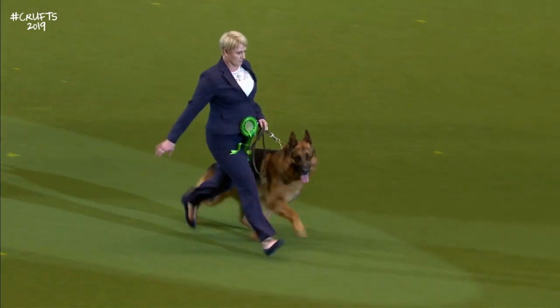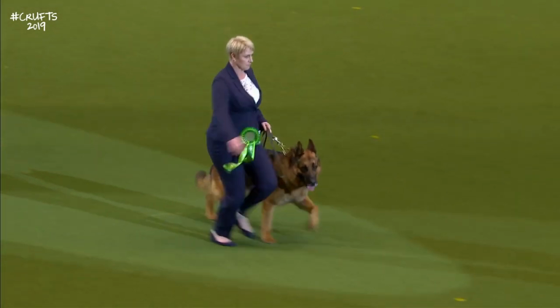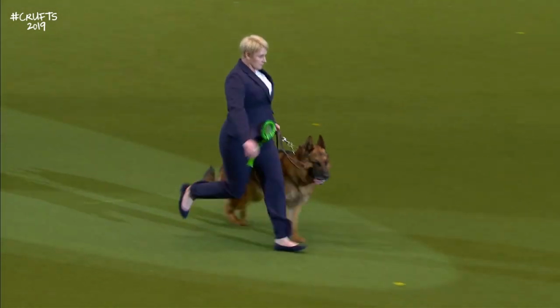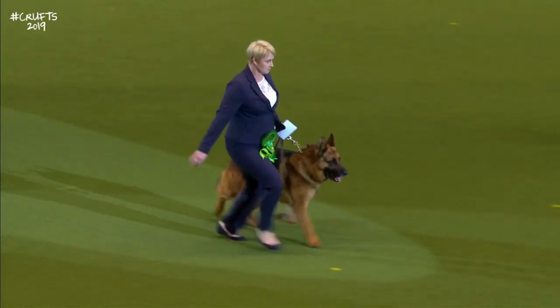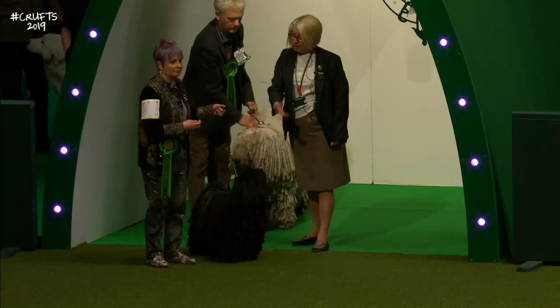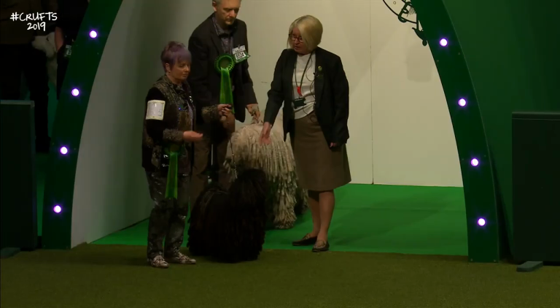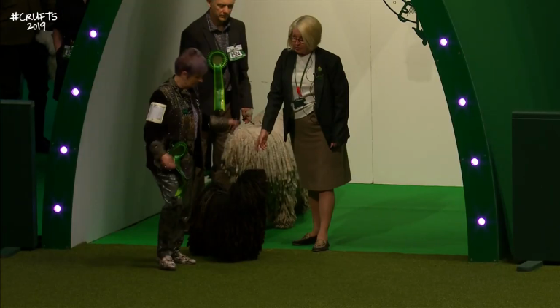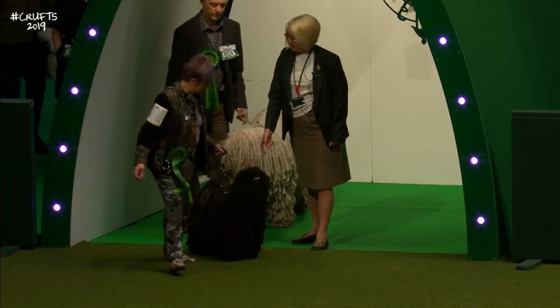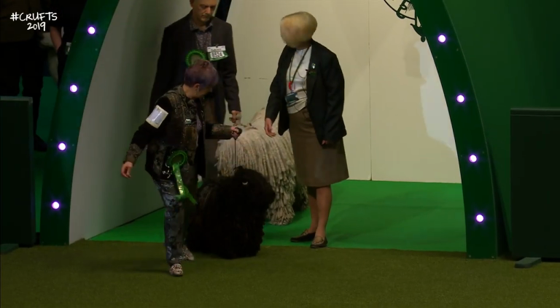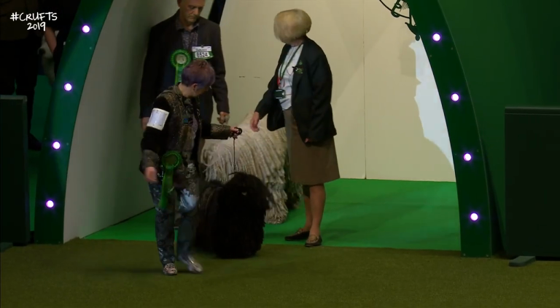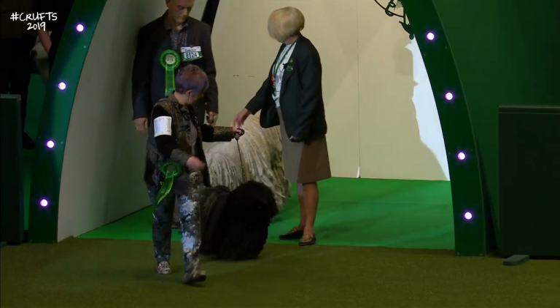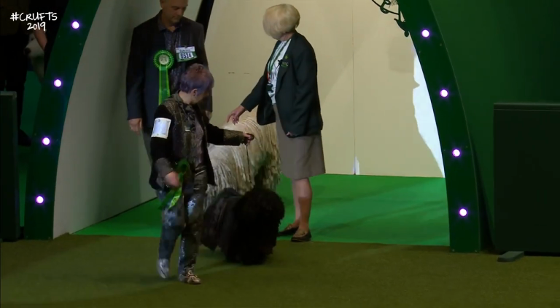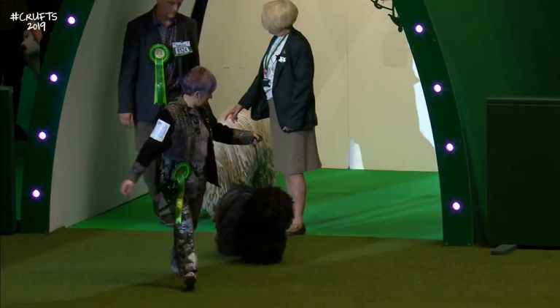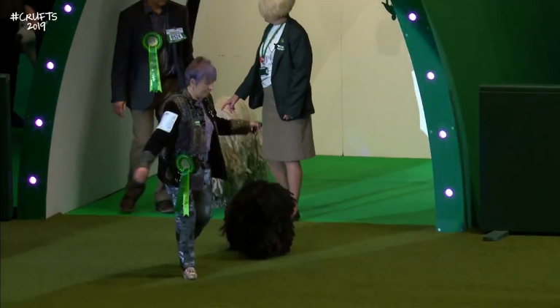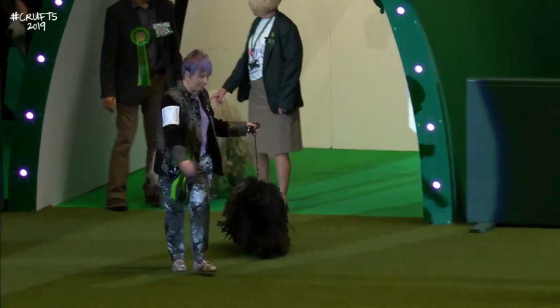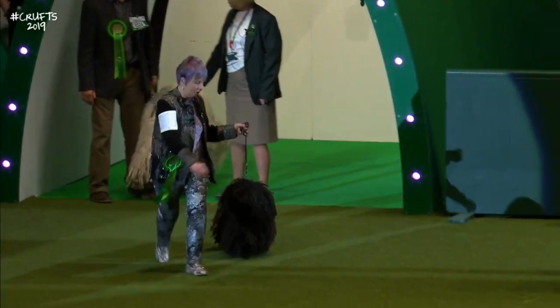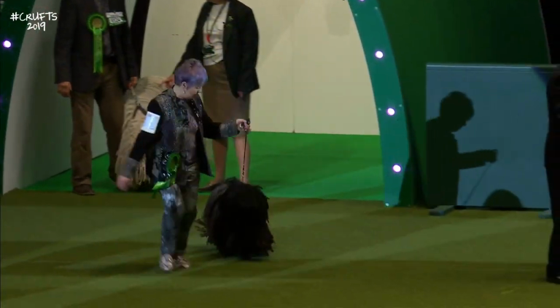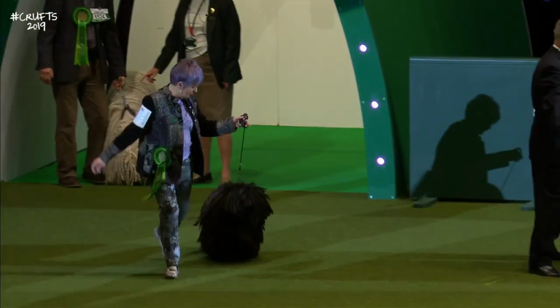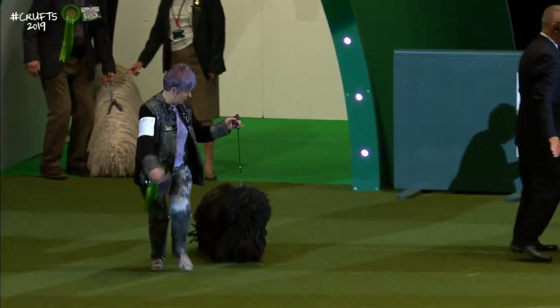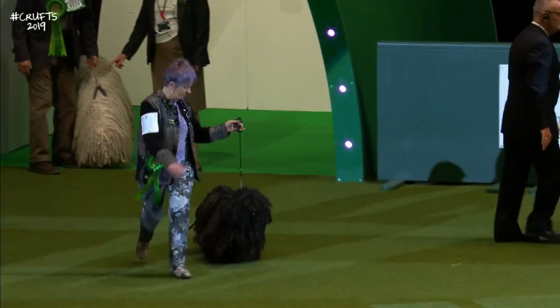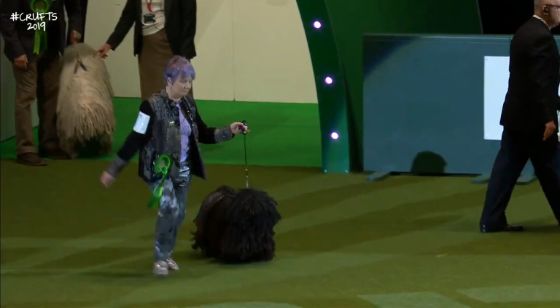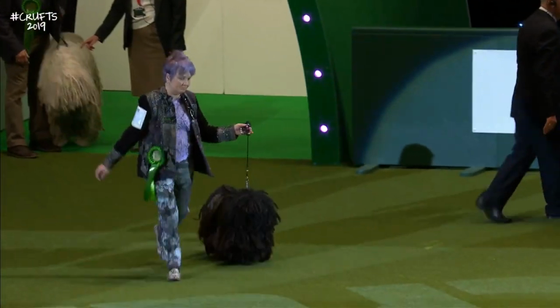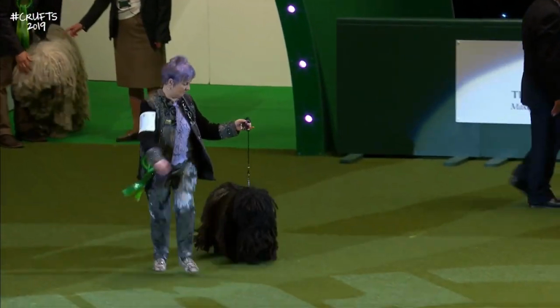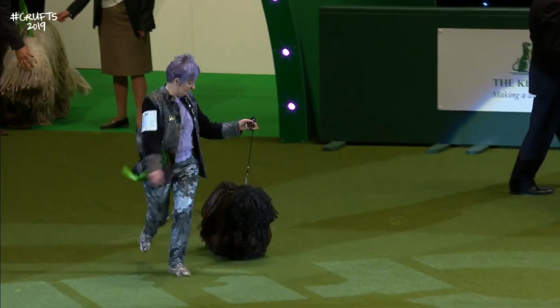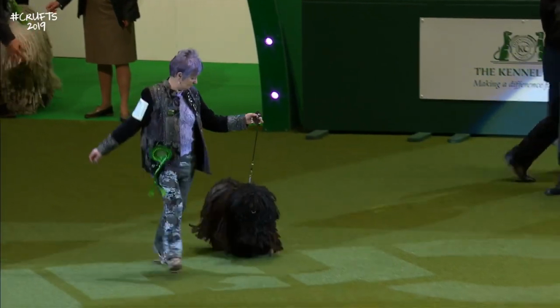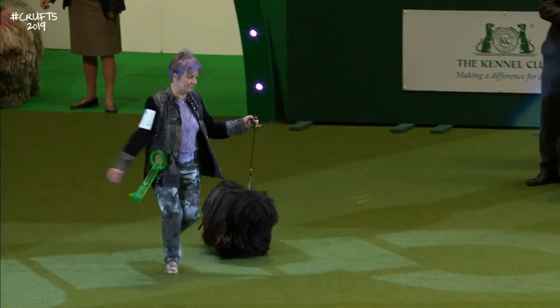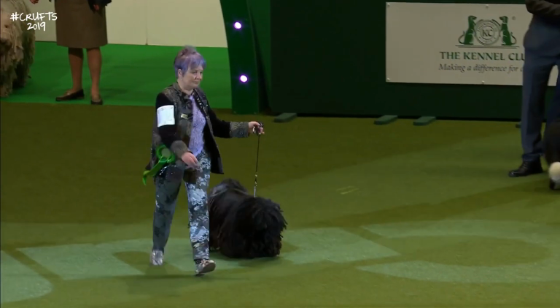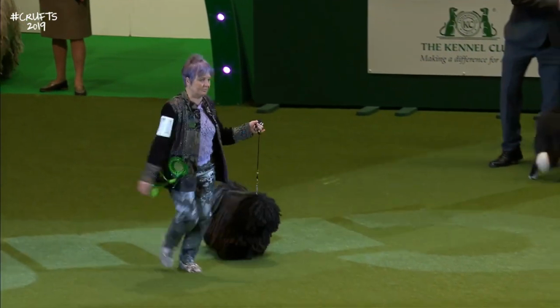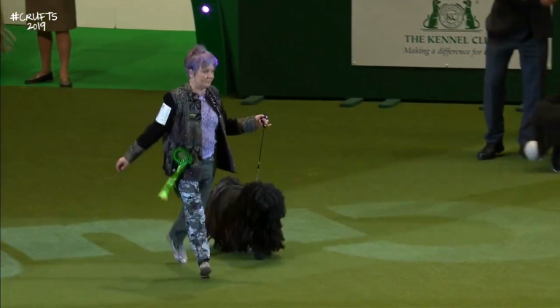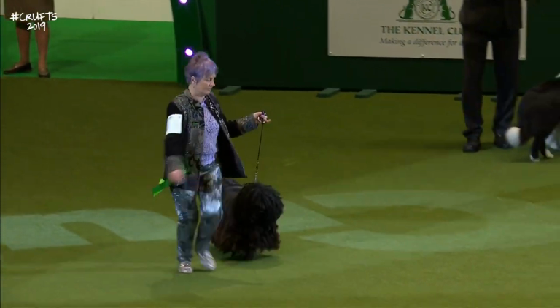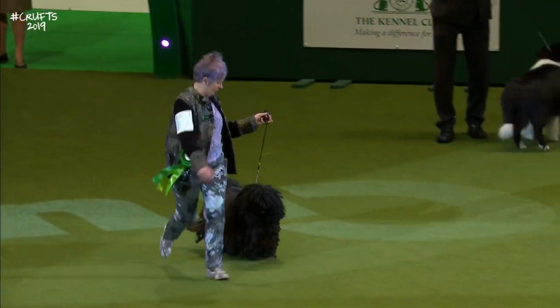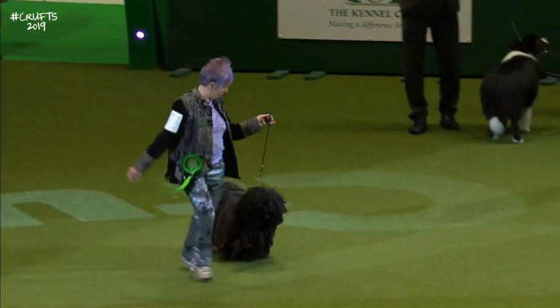And now we have the Hungarian Puli, best-of-breed. This braided coat on the Hungarian Puli.